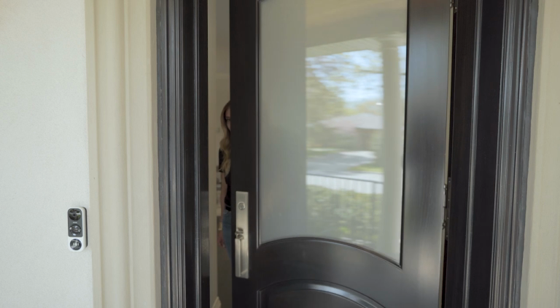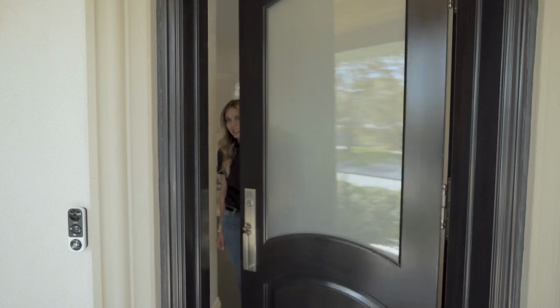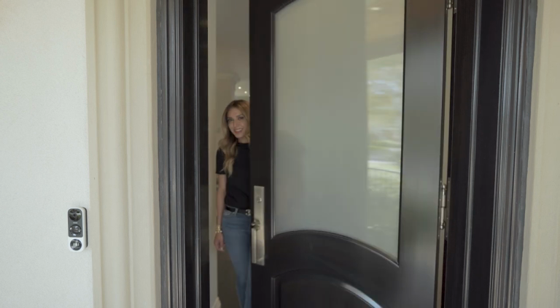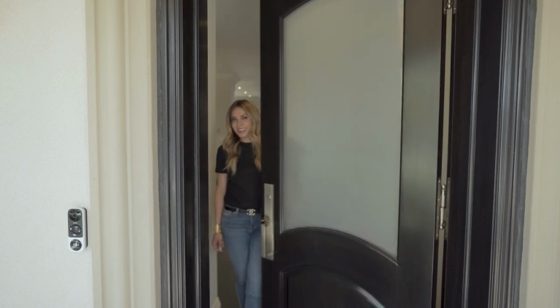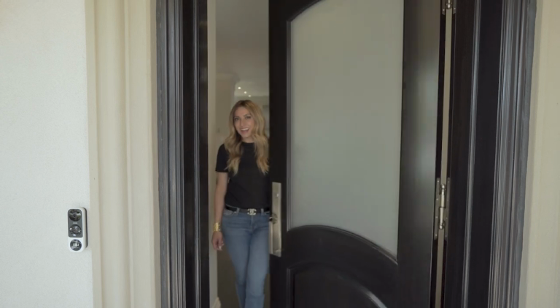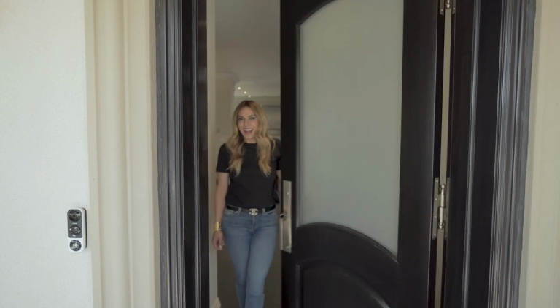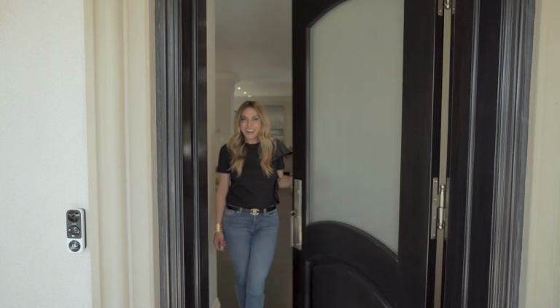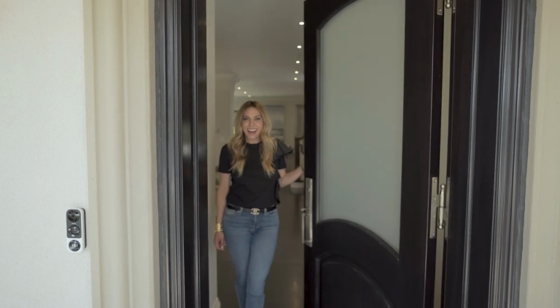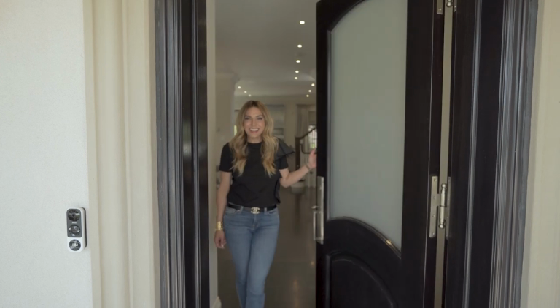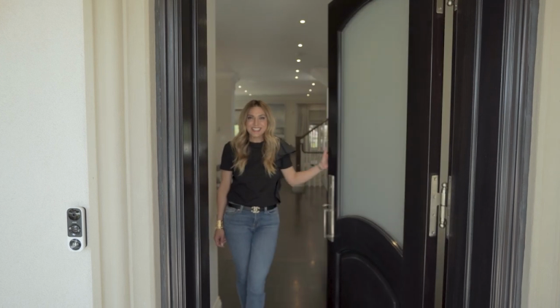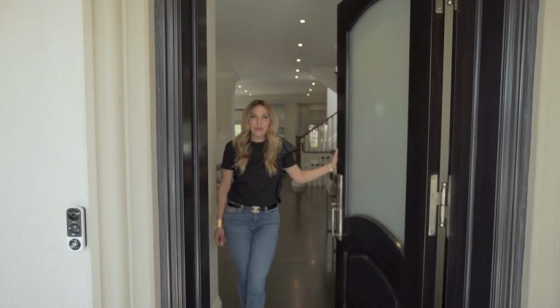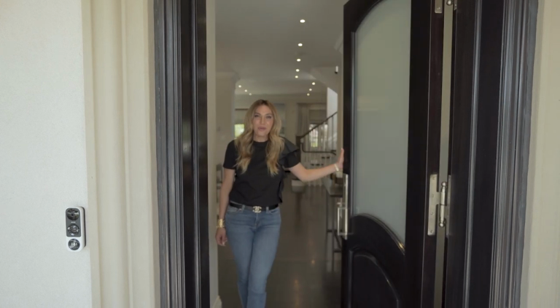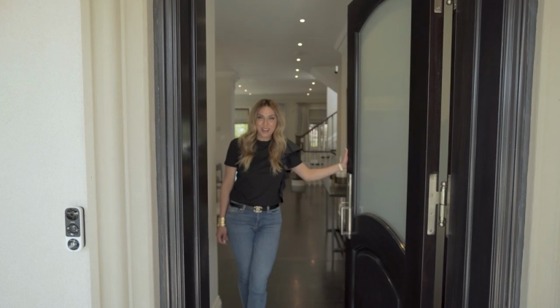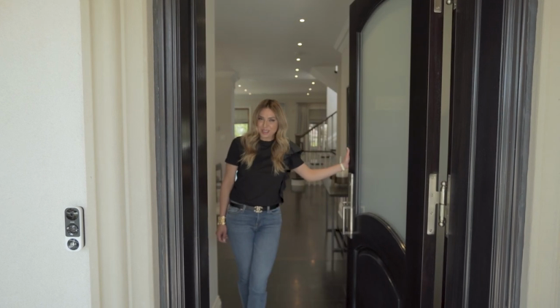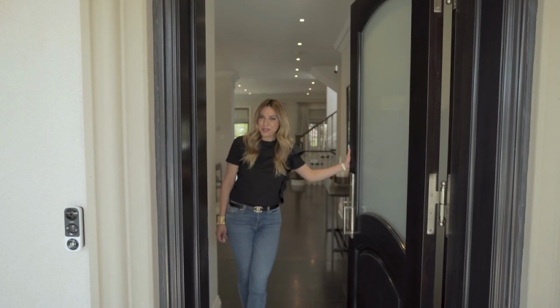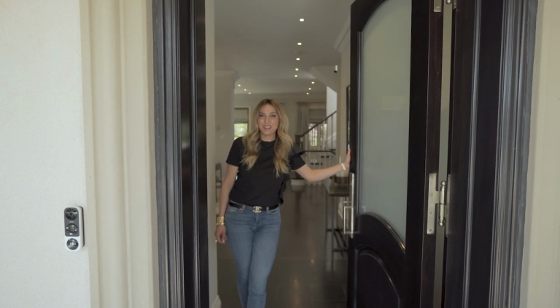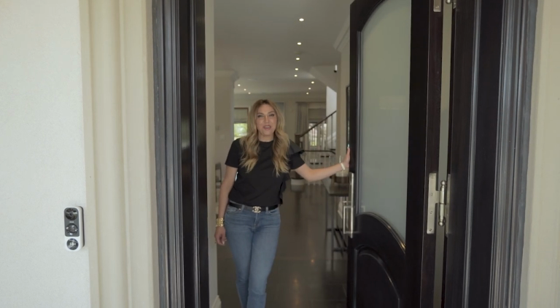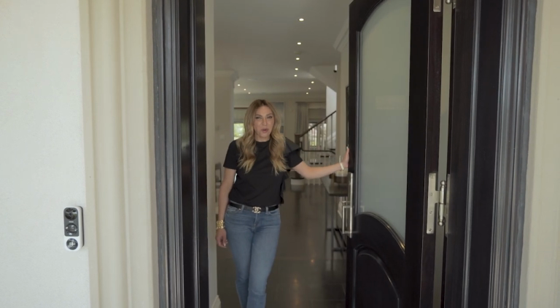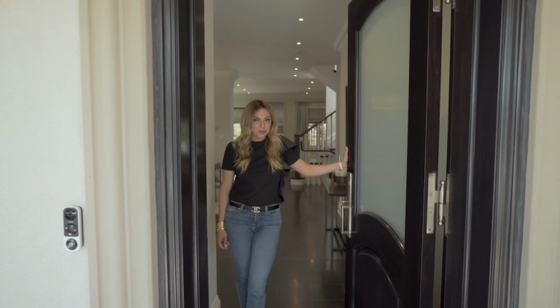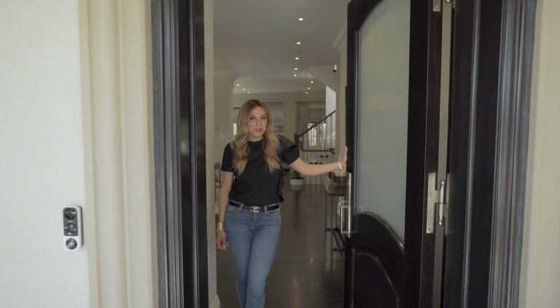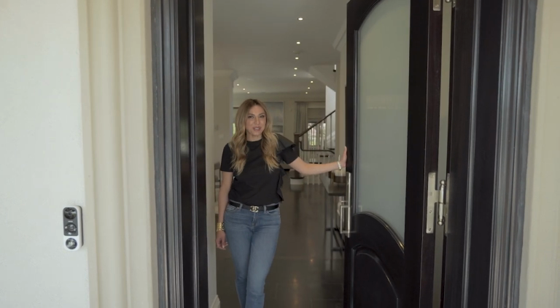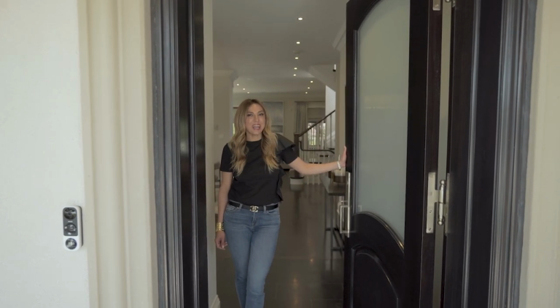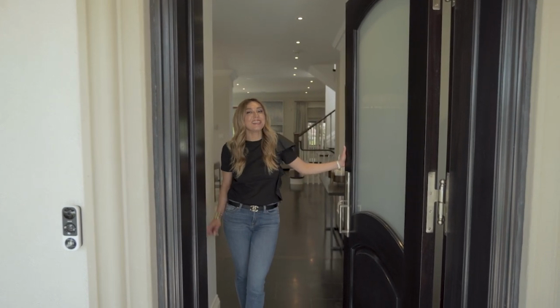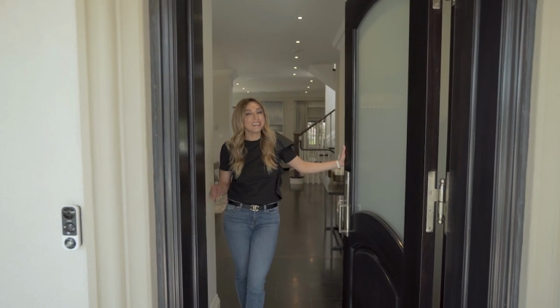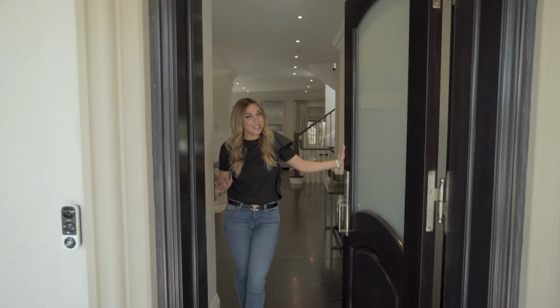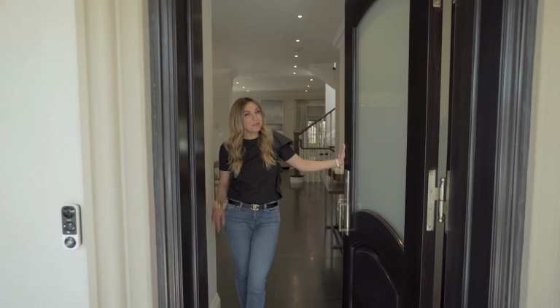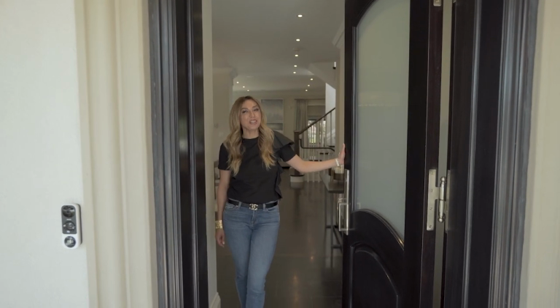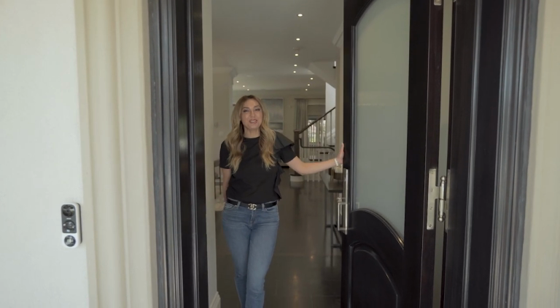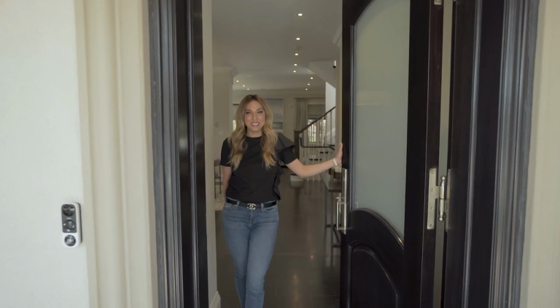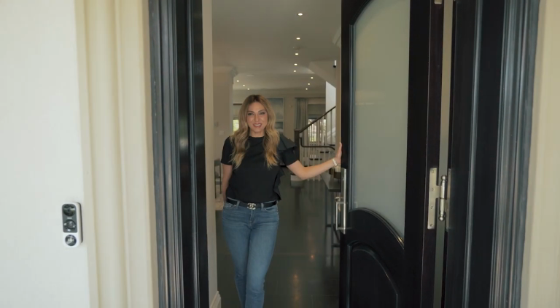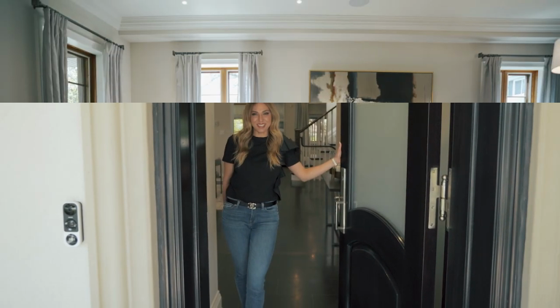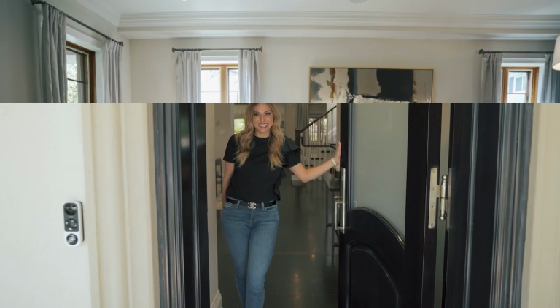Hi guys! Welcome to another home tour and this time we're in Unionville.